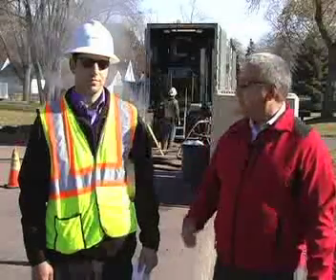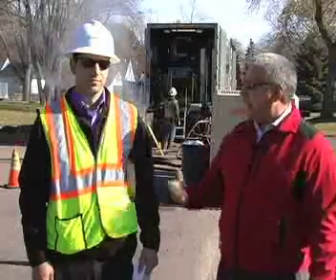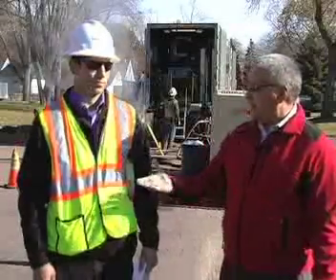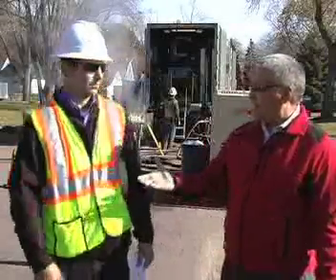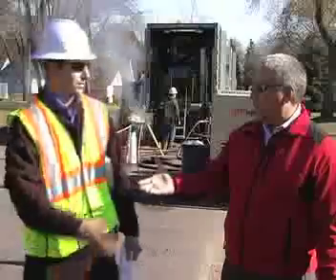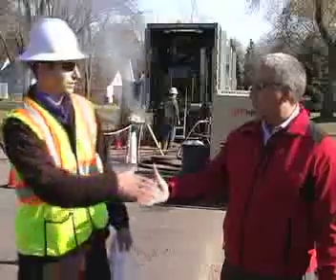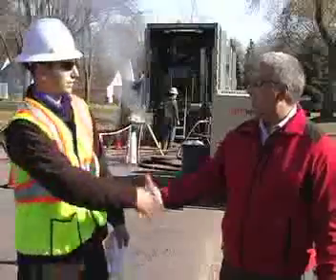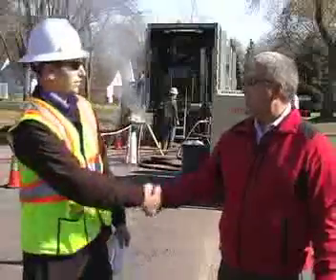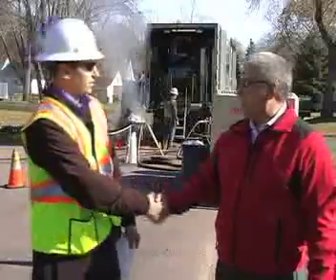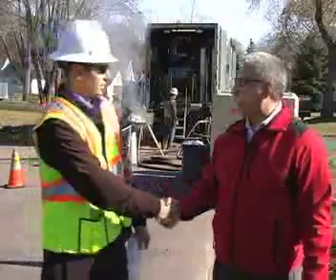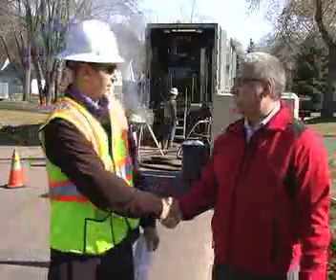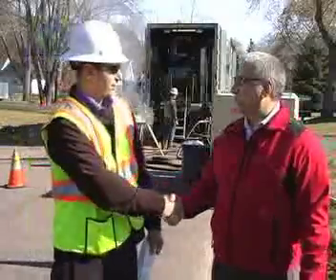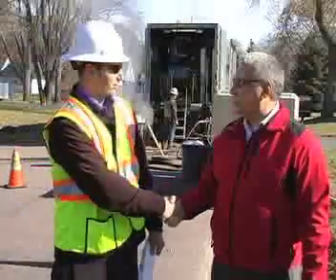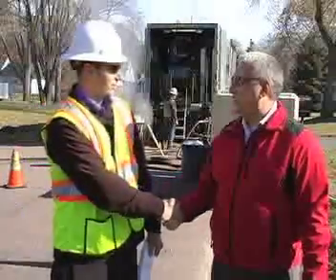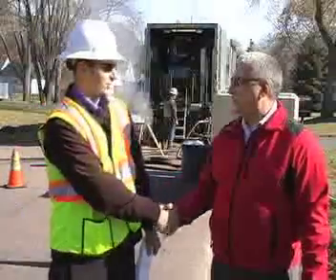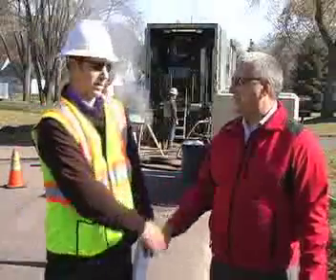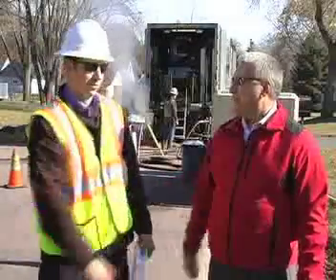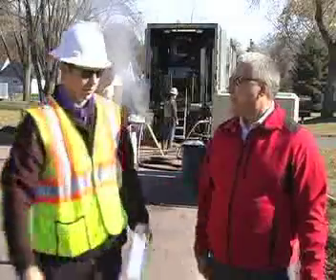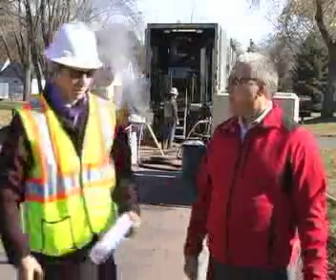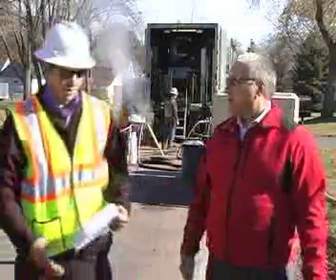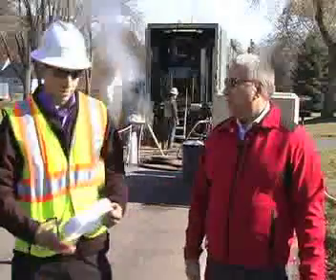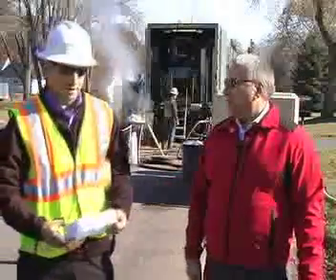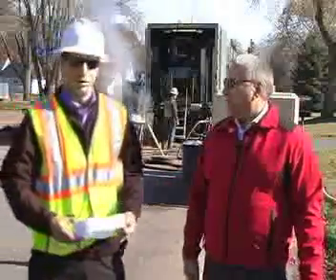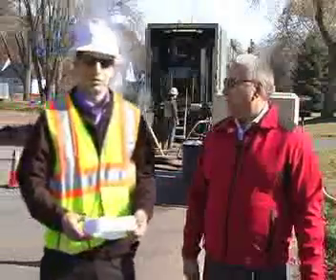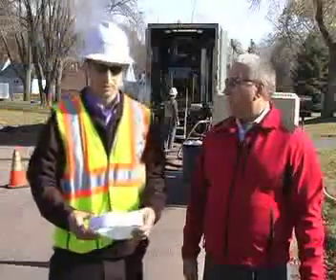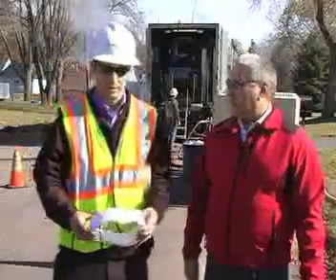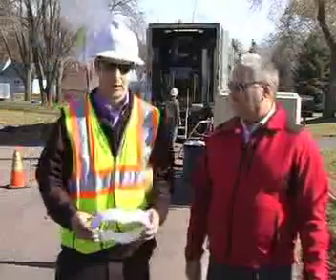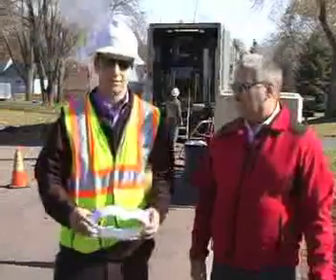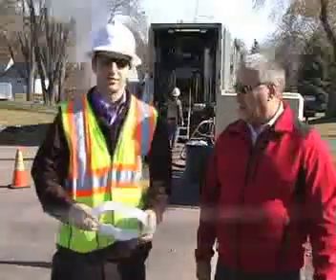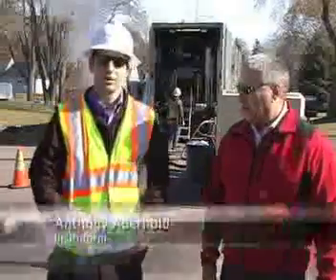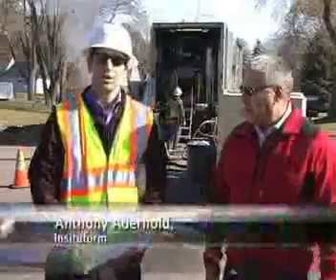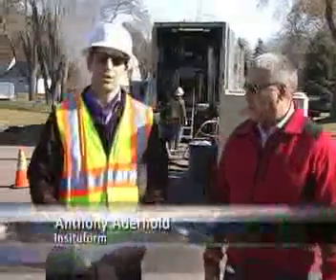First of all, Anthony, welcome to Blaine — thank you for seeing us today. Thank you very much for having me and I would love to explain the process.